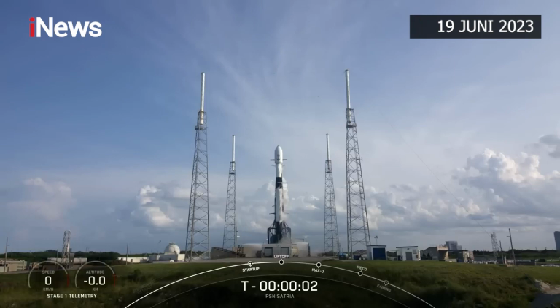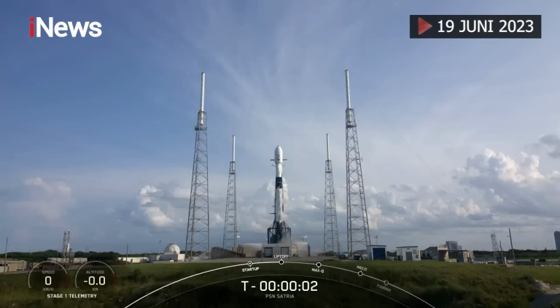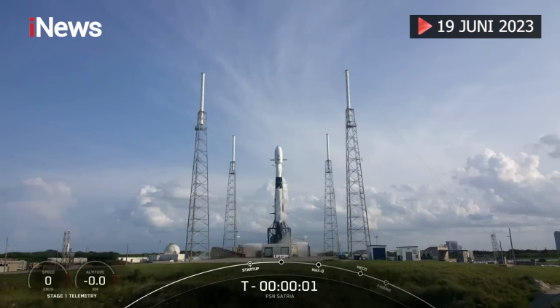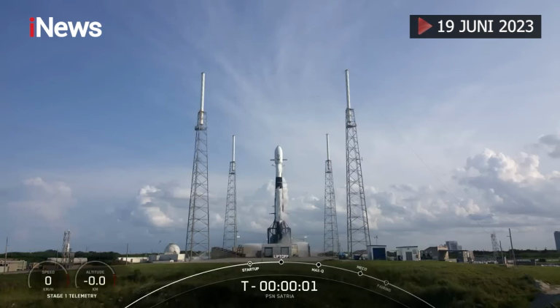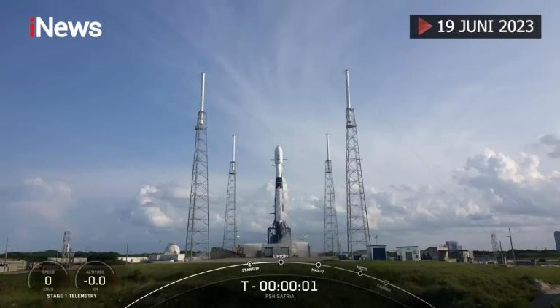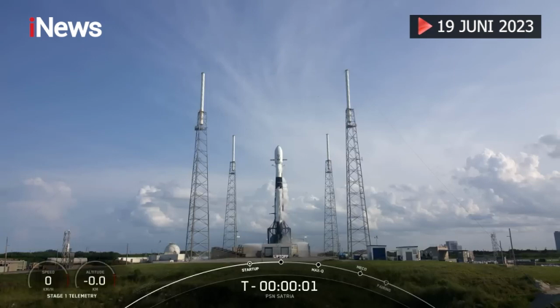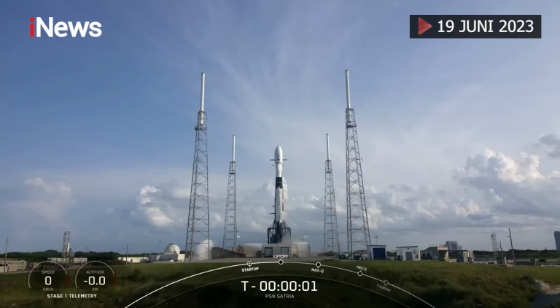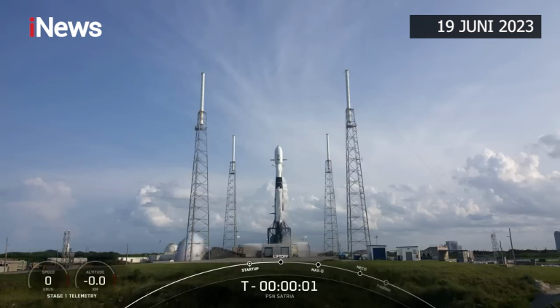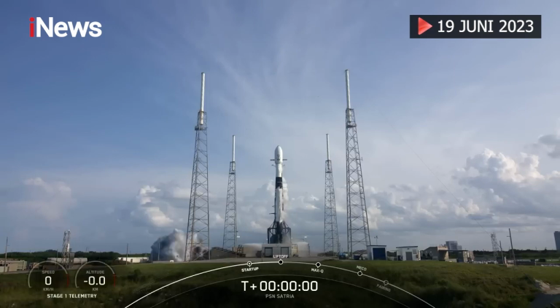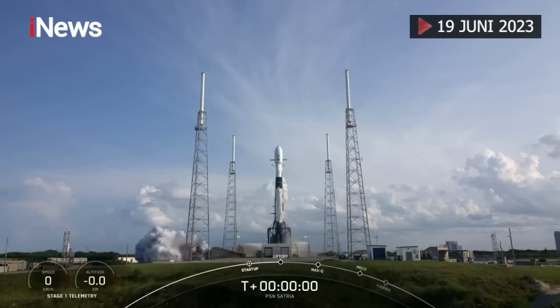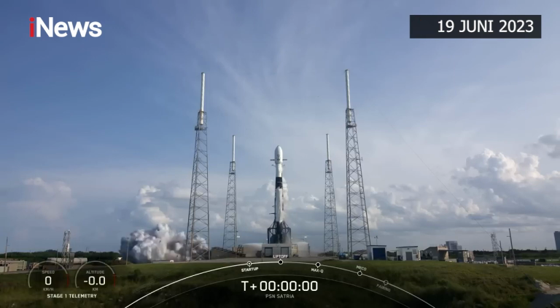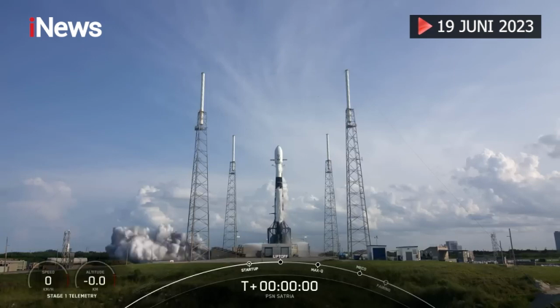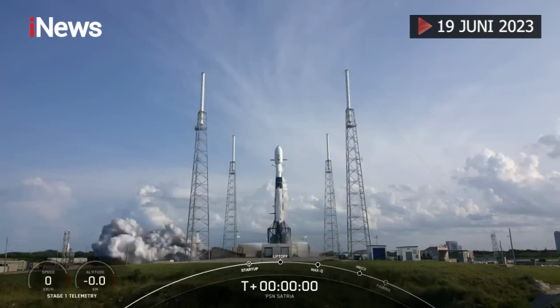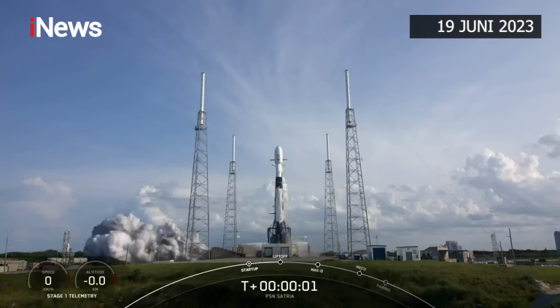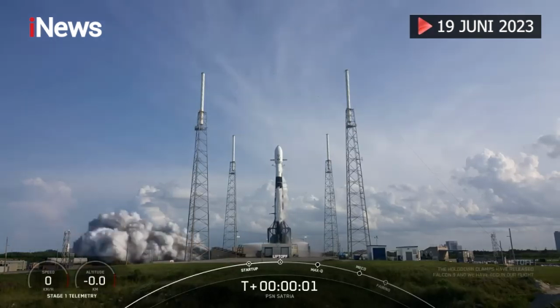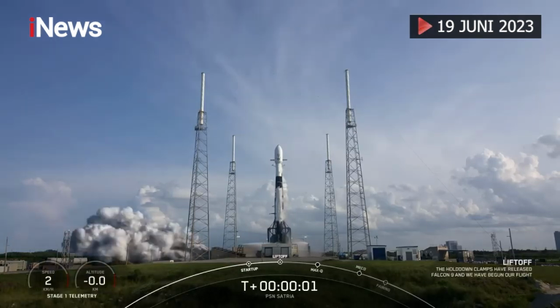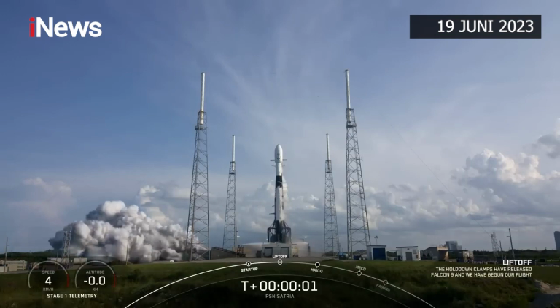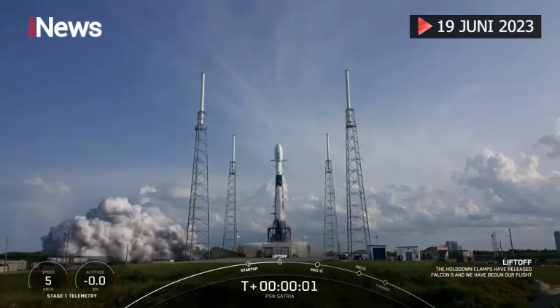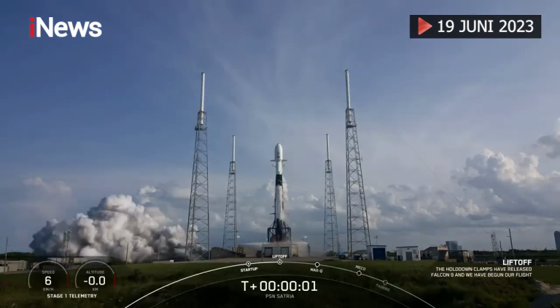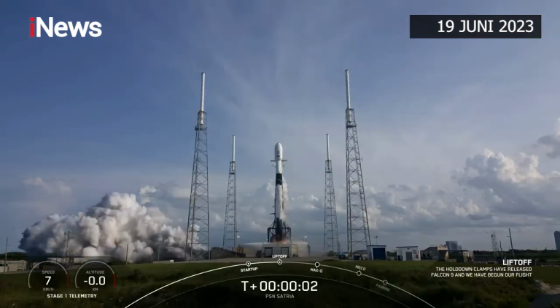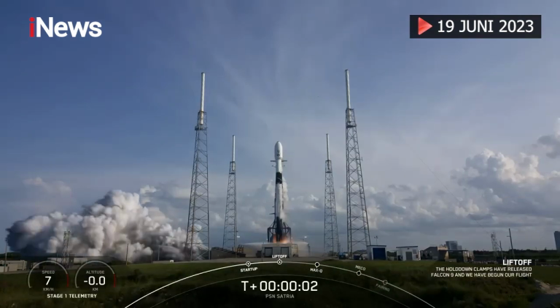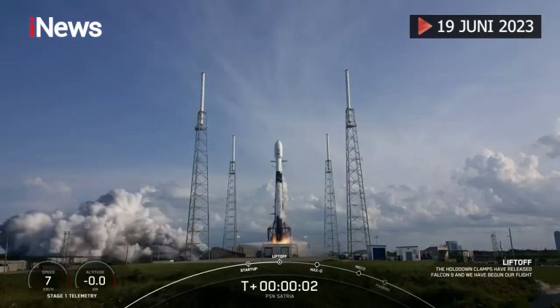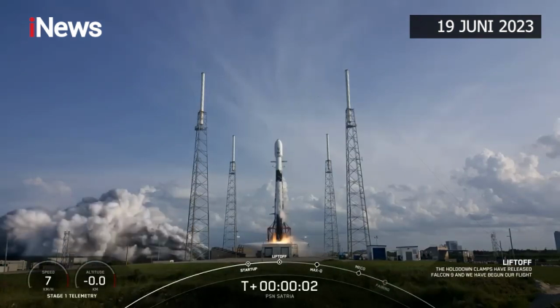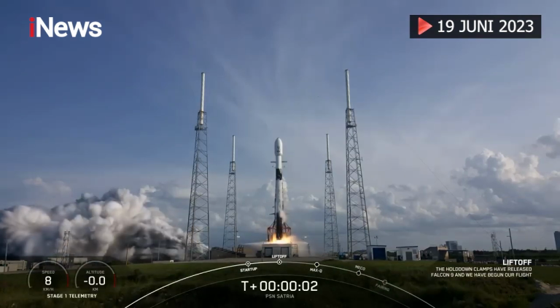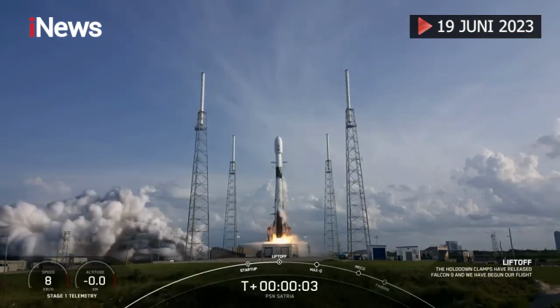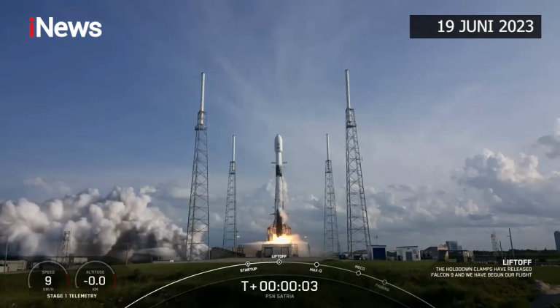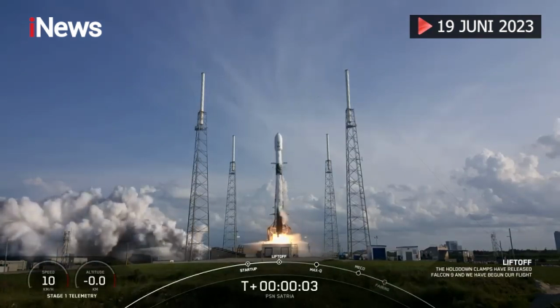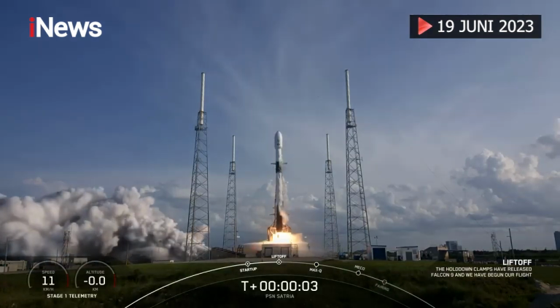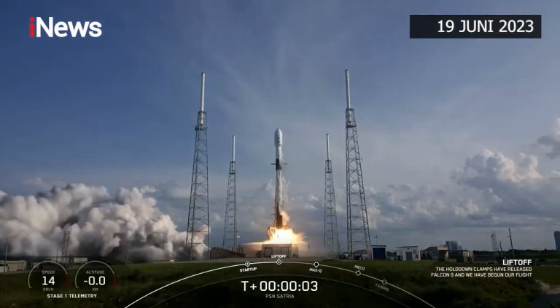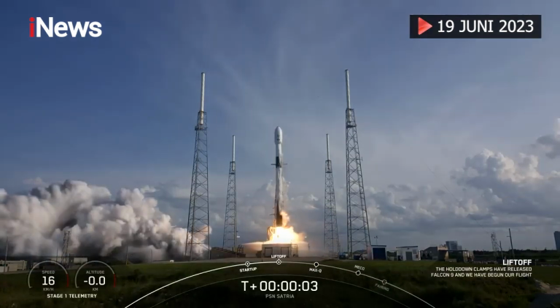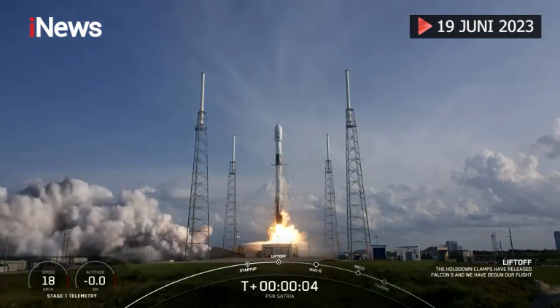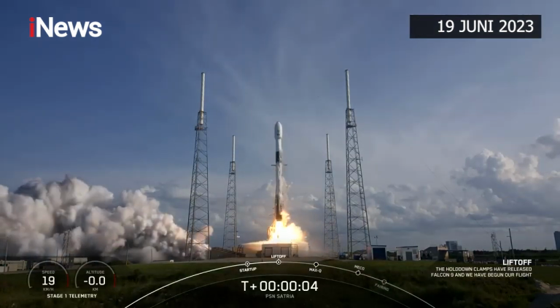Ignition and liftoff. Go Falcon, go PSF.